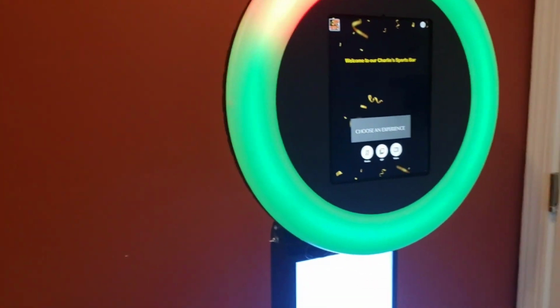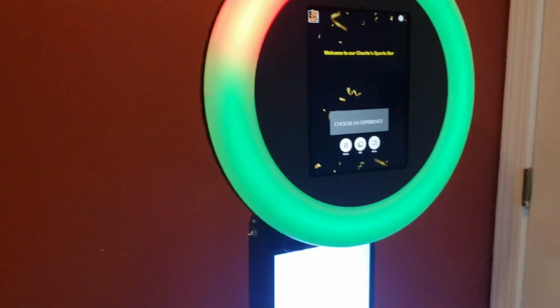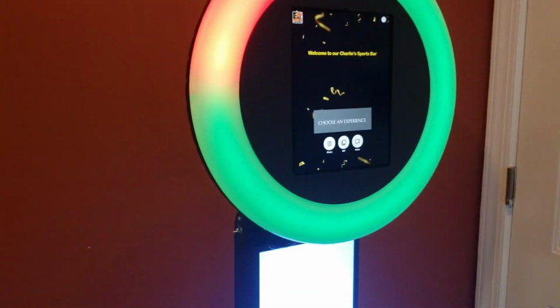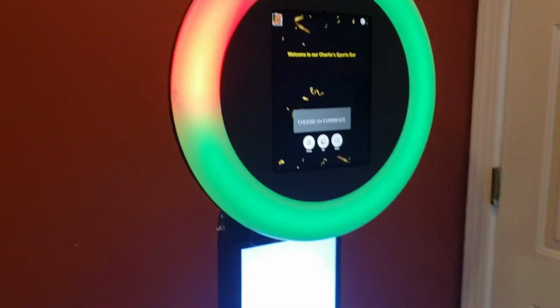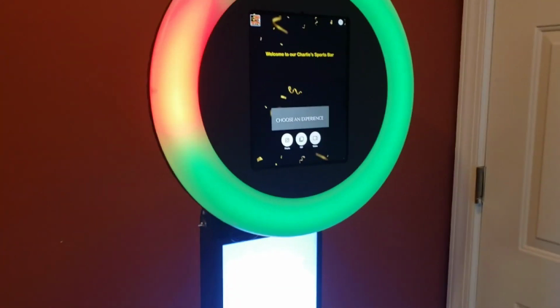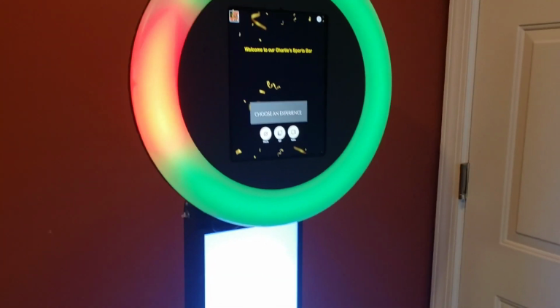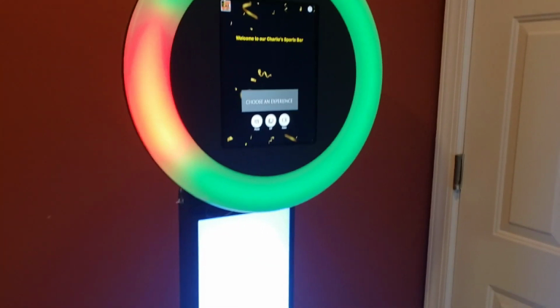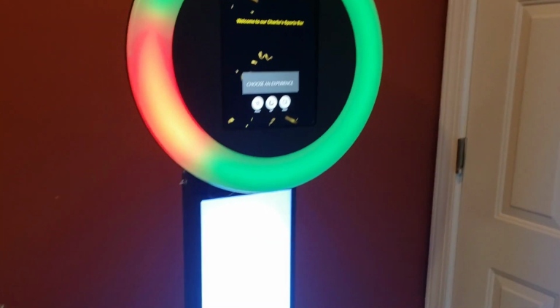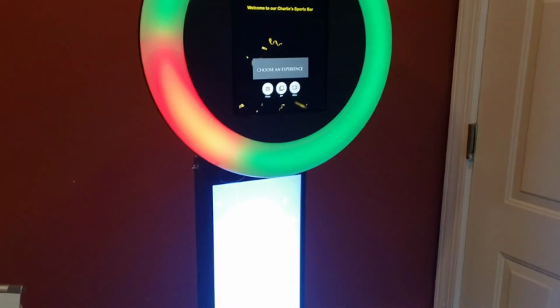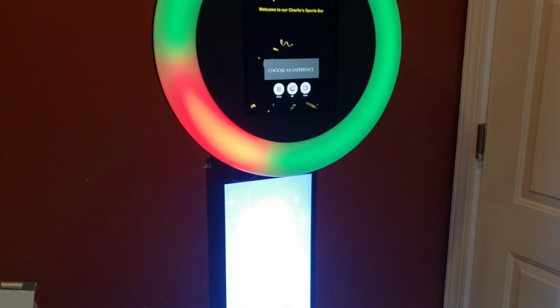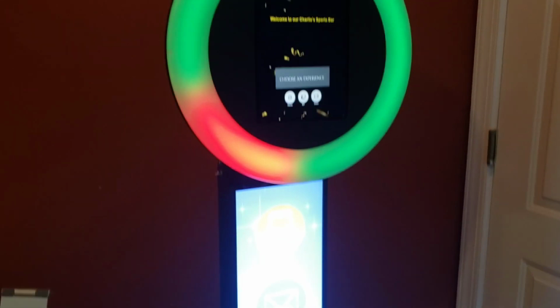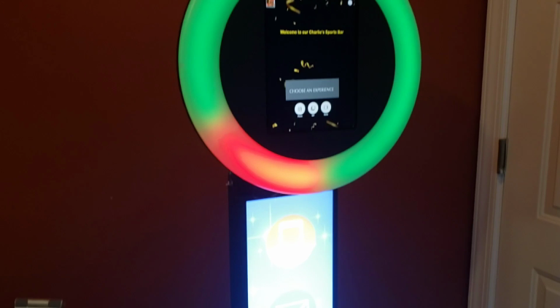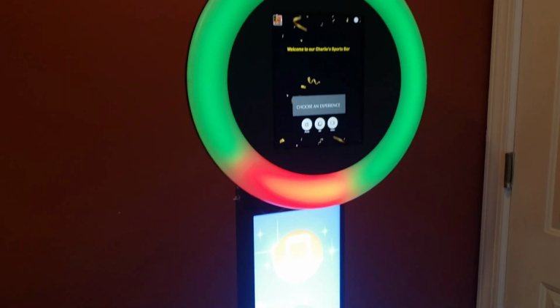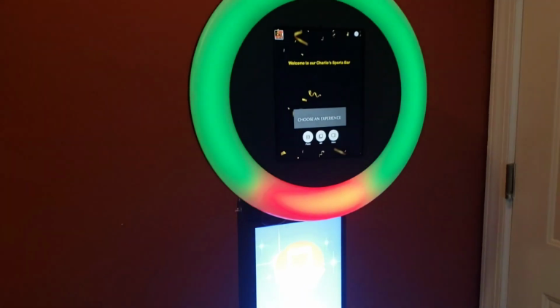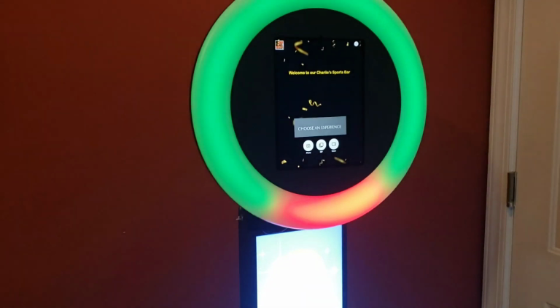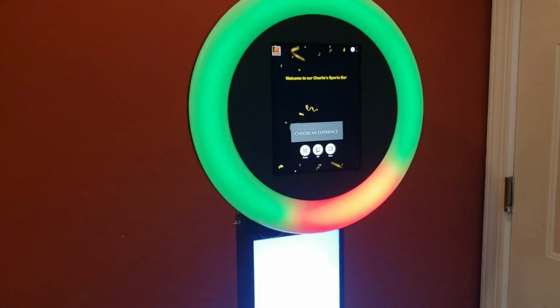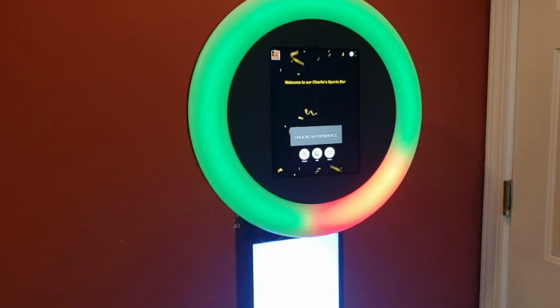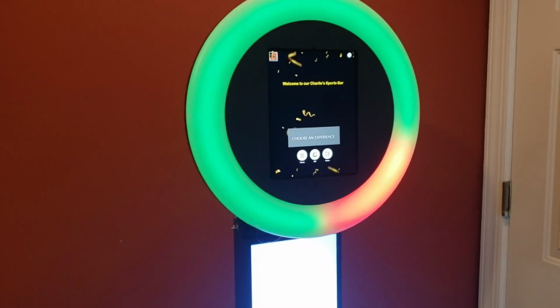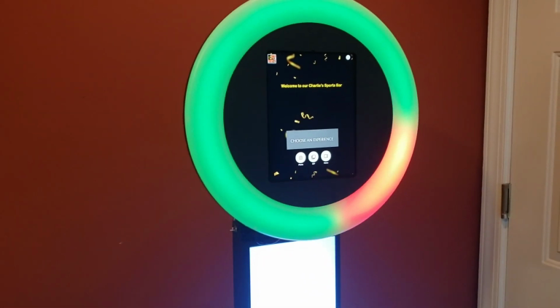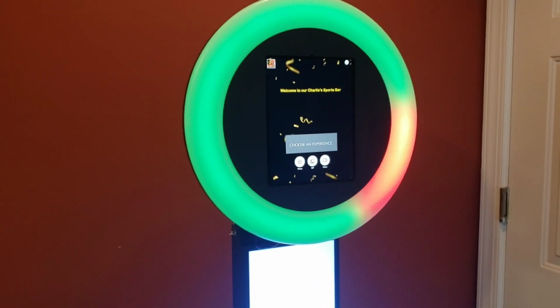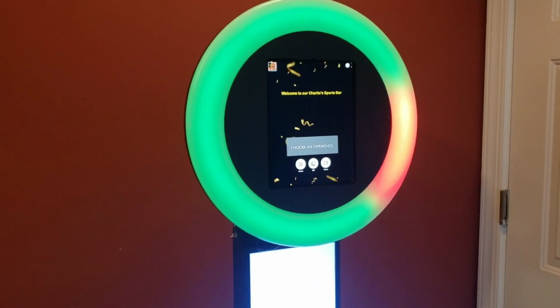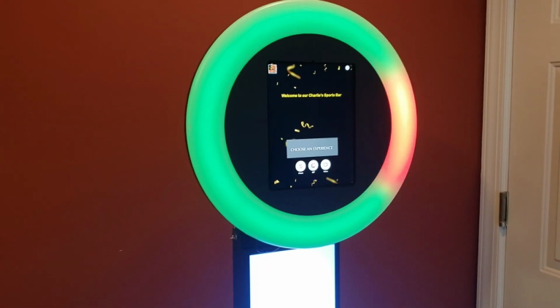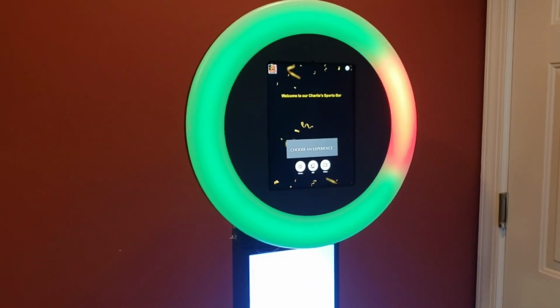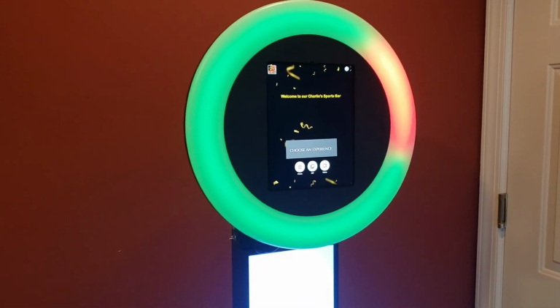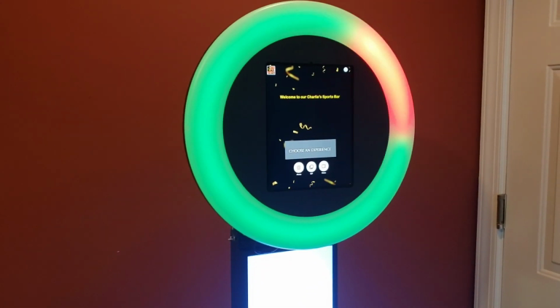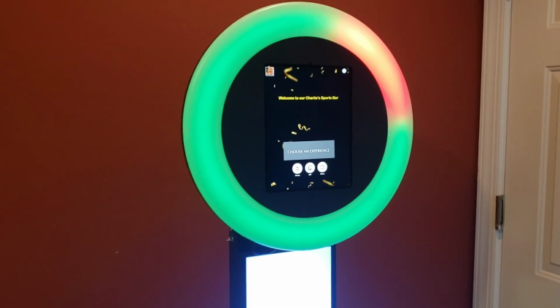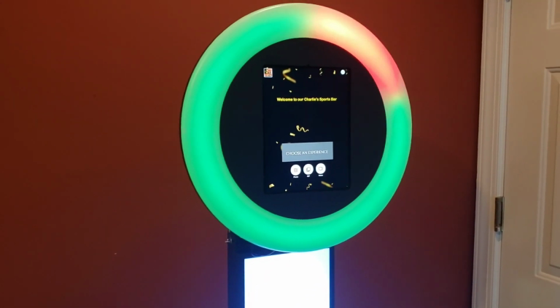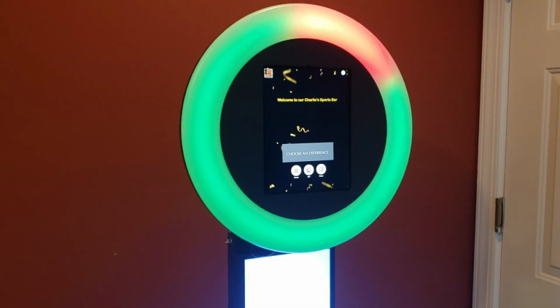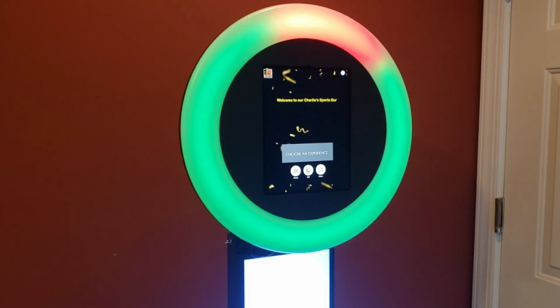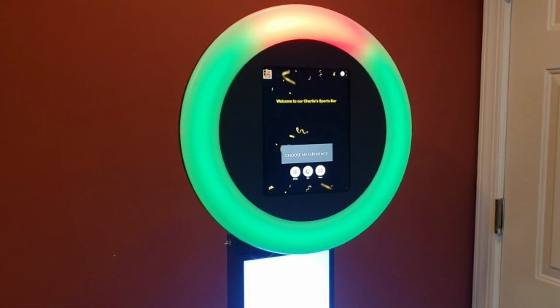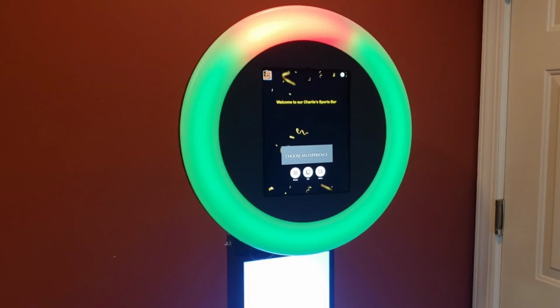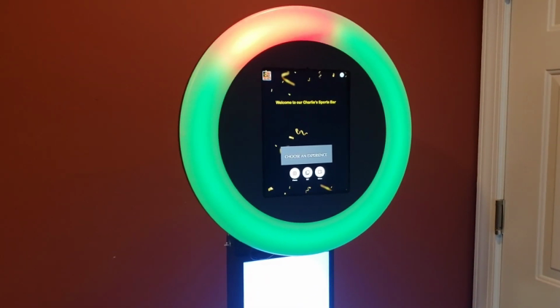All right, that's it for now. Again, Marty with Elite 360 Photo Booth and Meal Mementos.